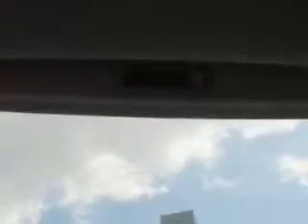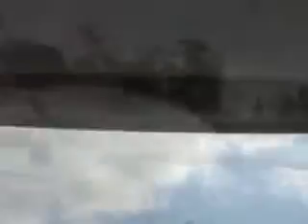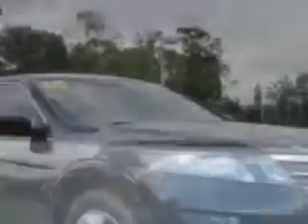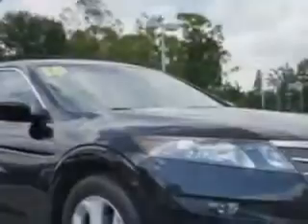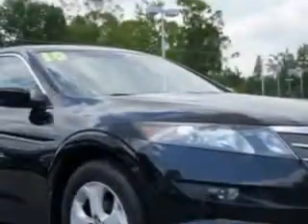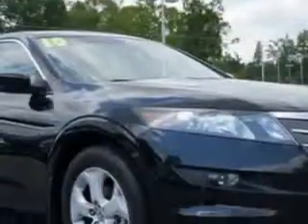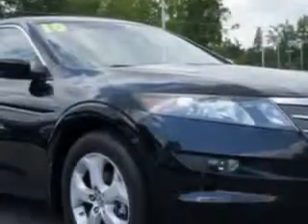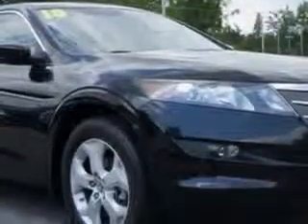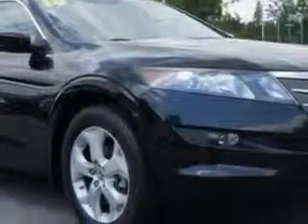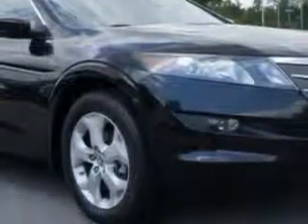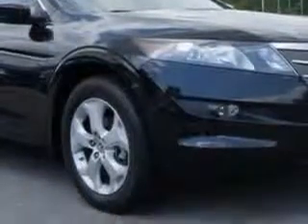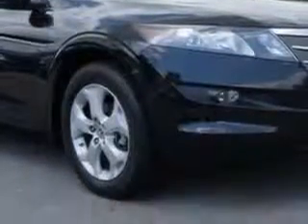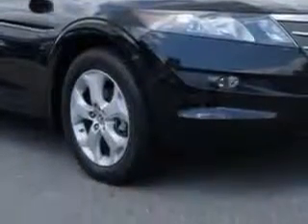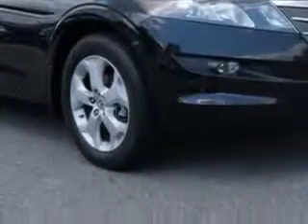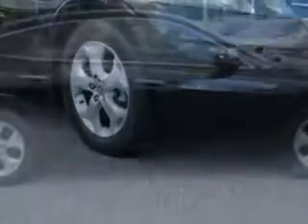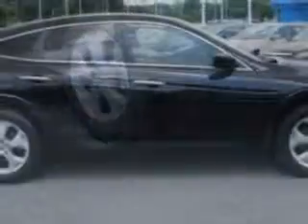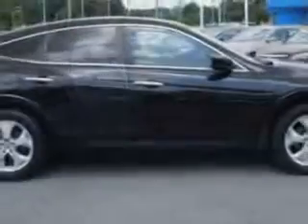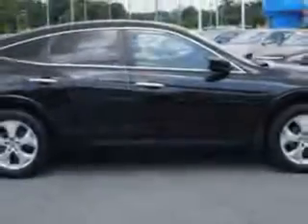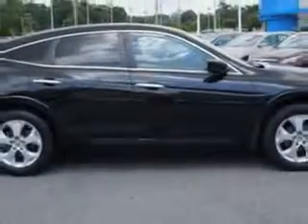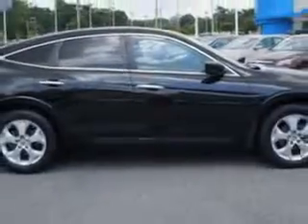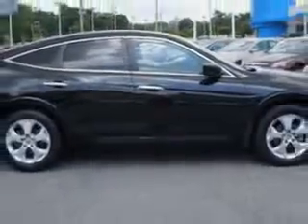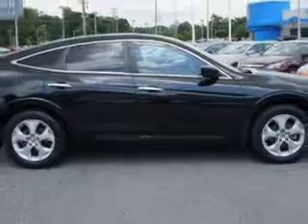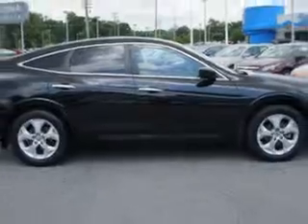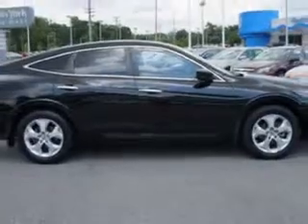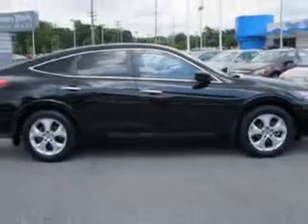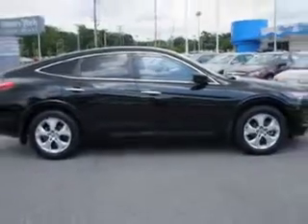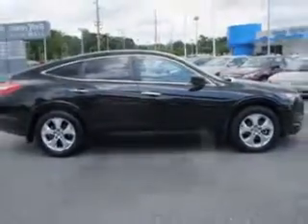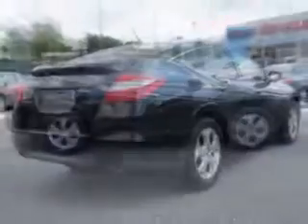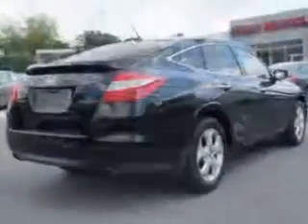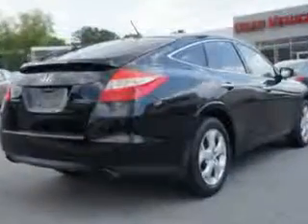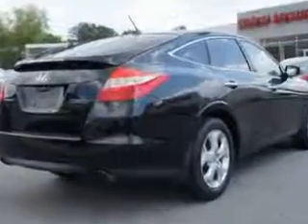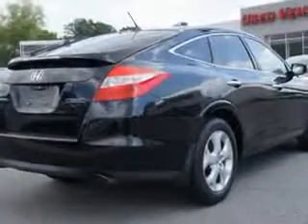Enjoy the drive and have peace of mind in this 2010 Honda Accord Crosstour. See us at Van York Auto Mall today.